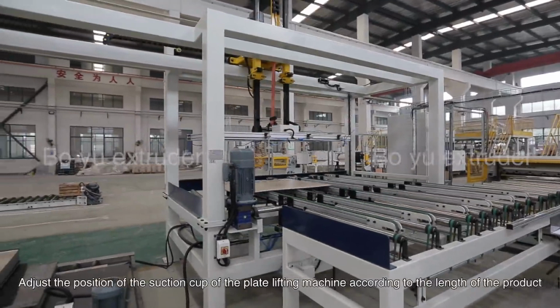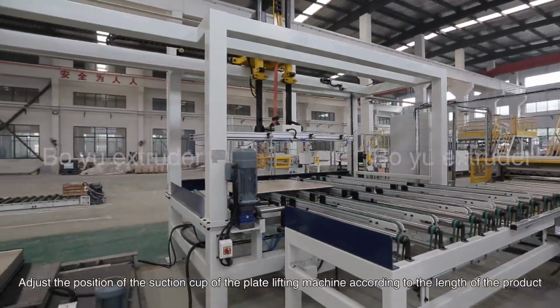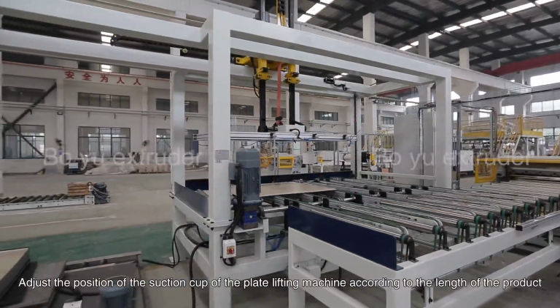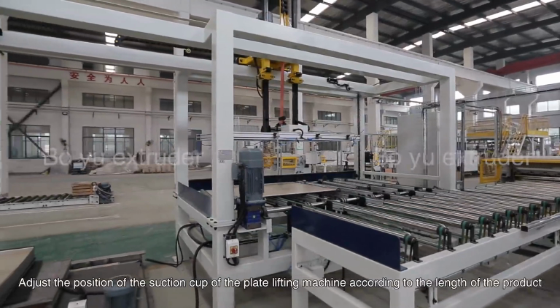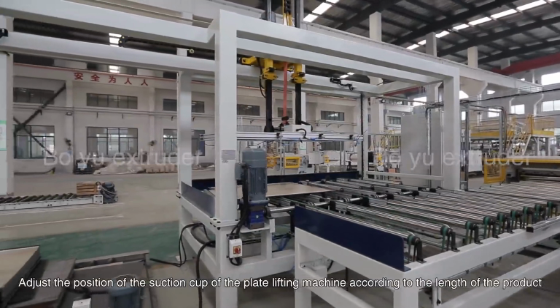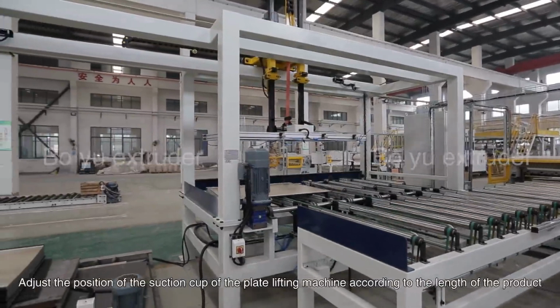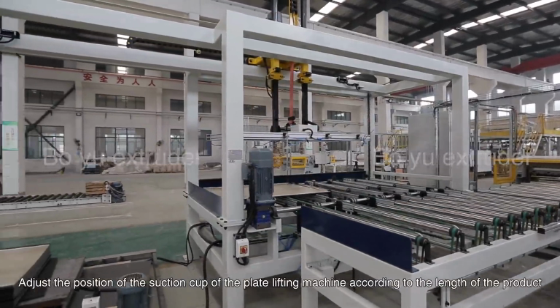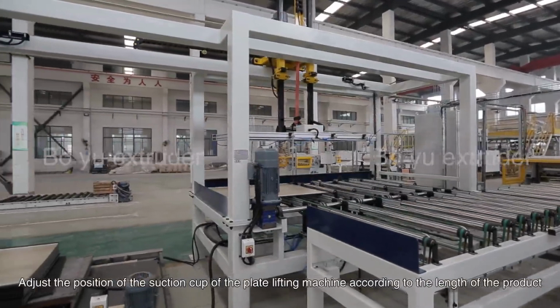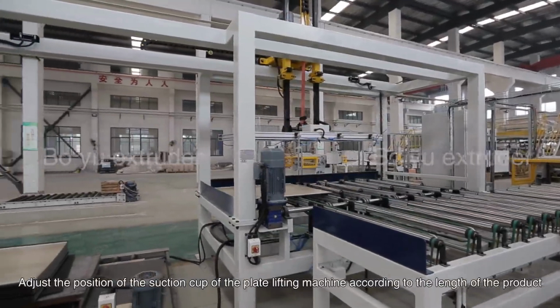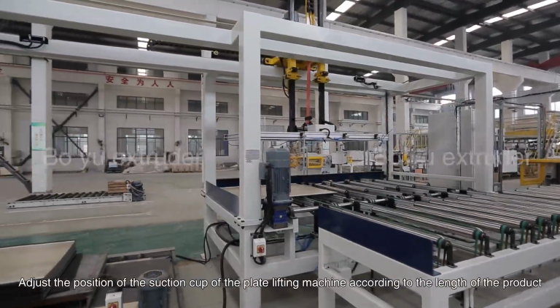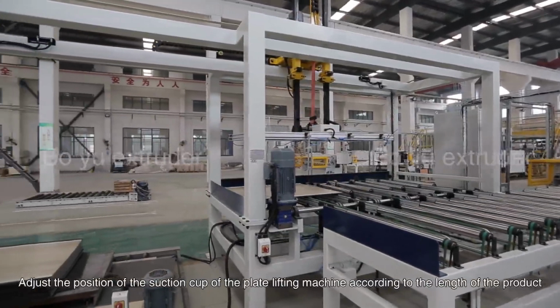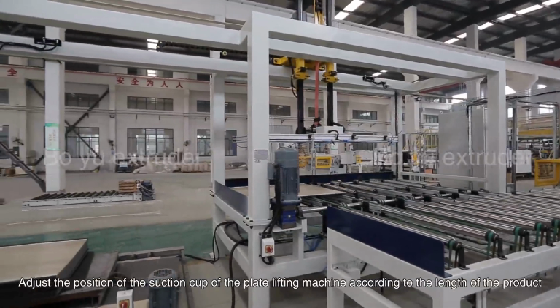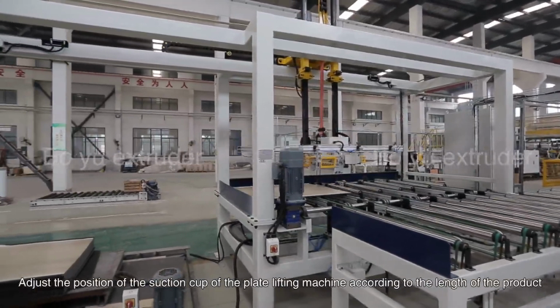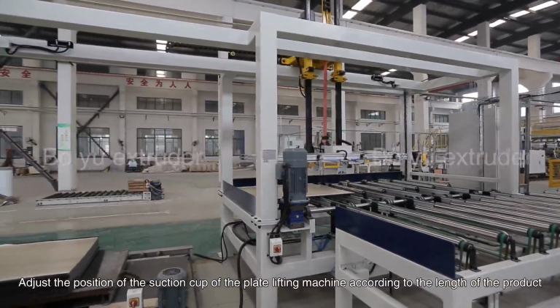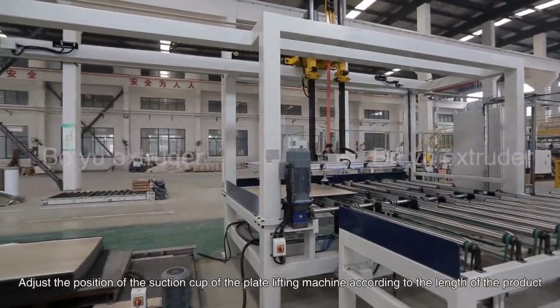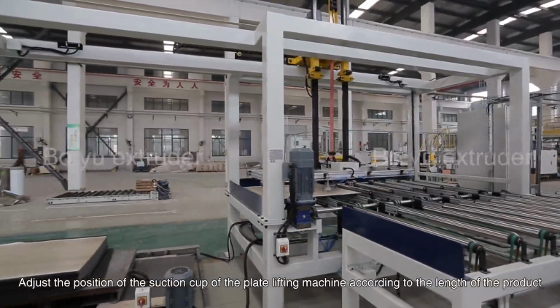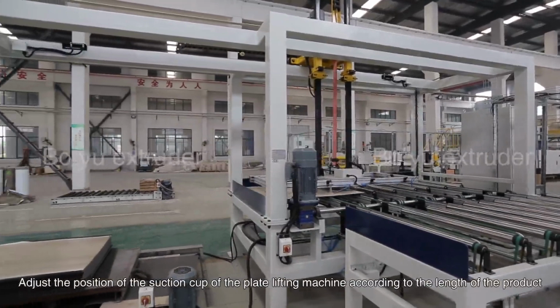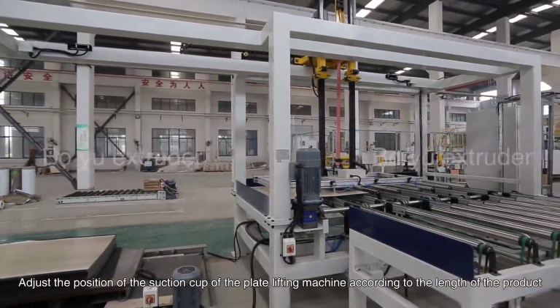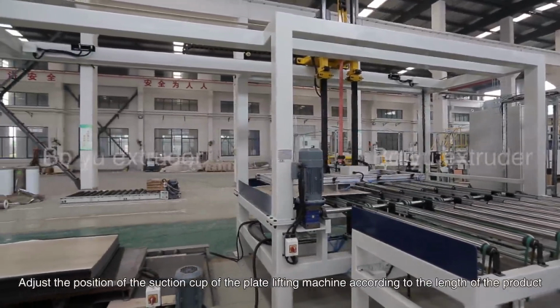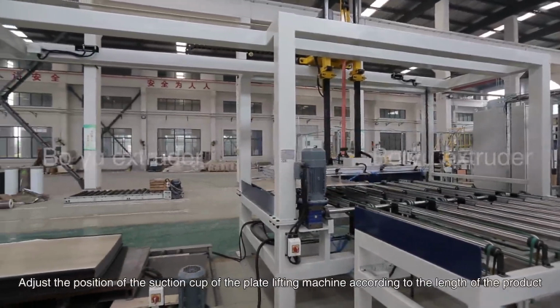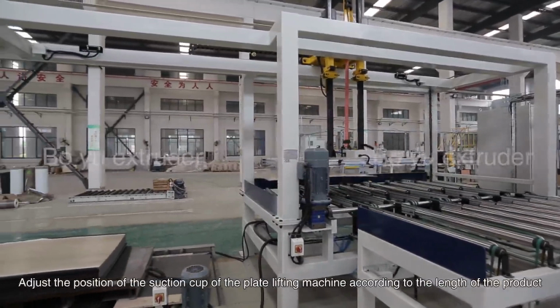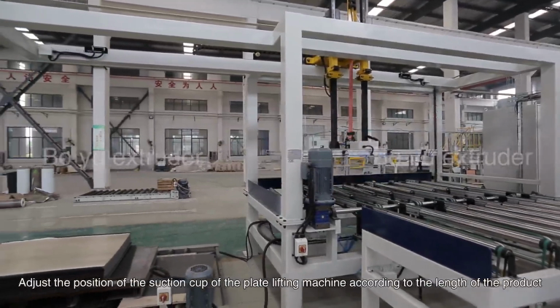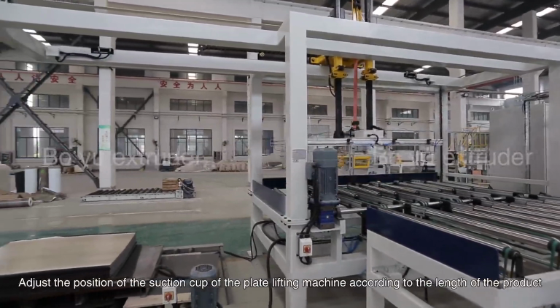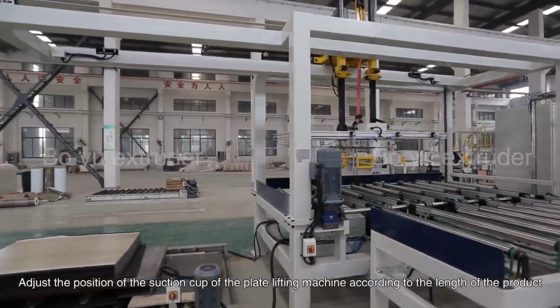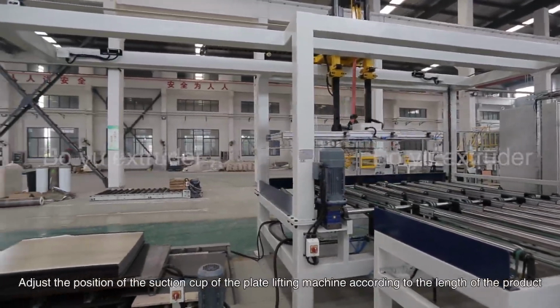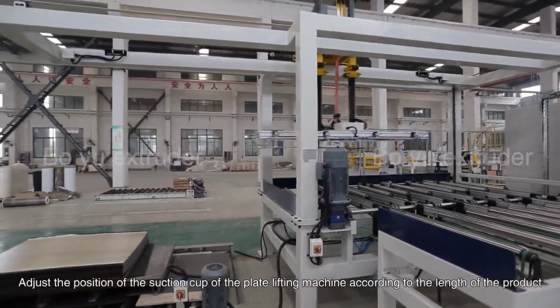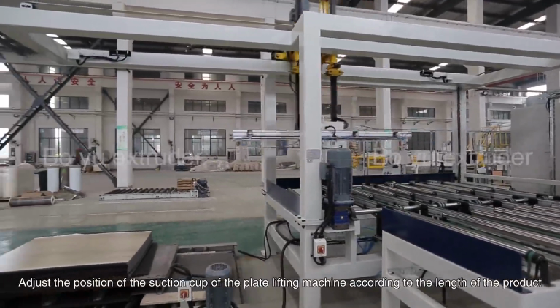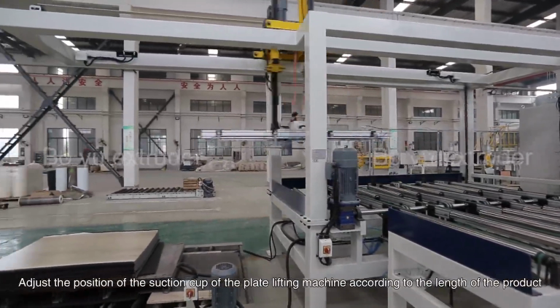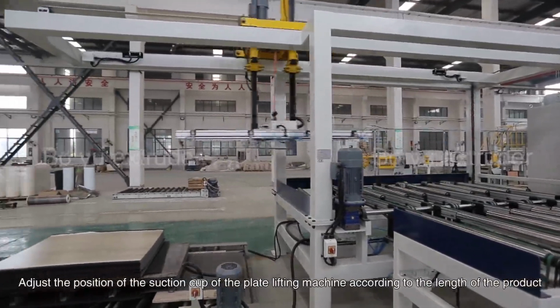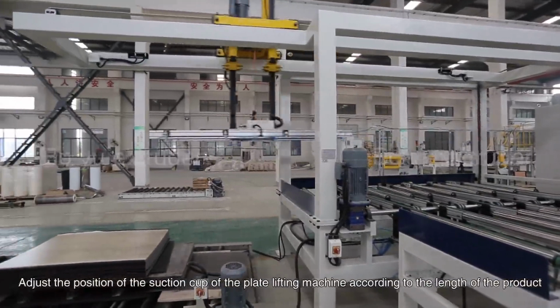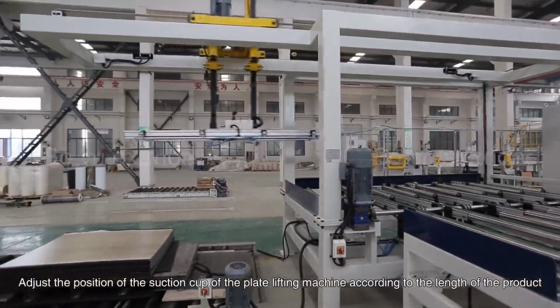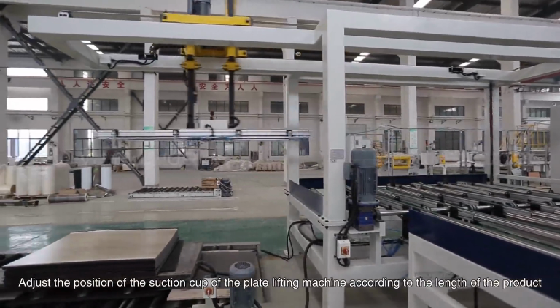Adjust the position of the suction curve of the plate lifting machine according to the length of the product.